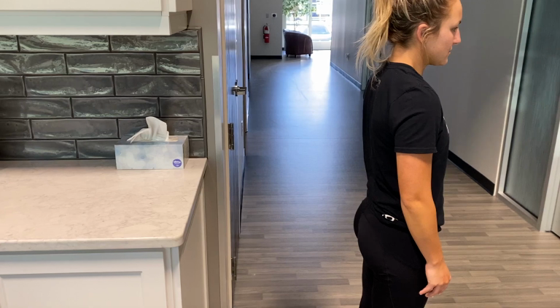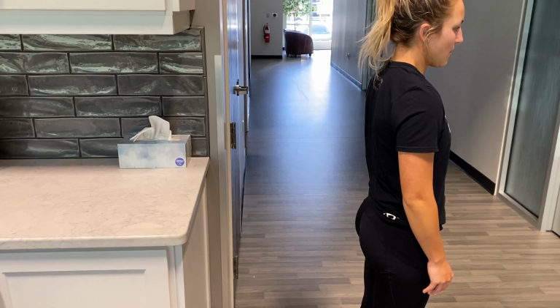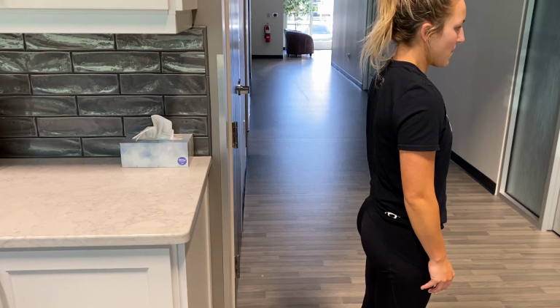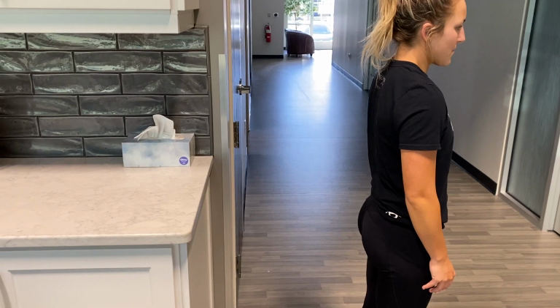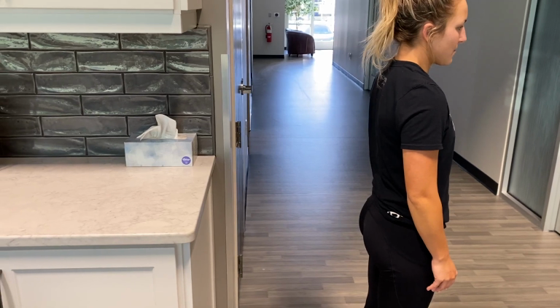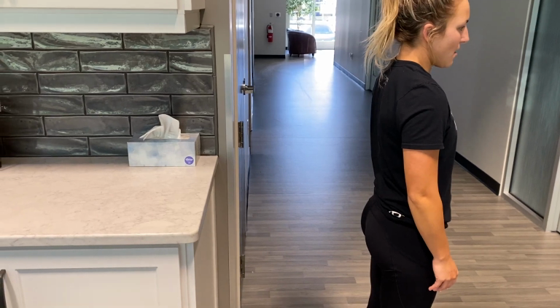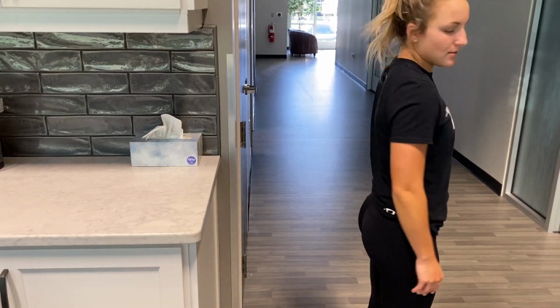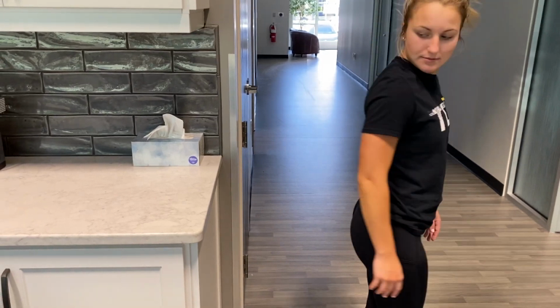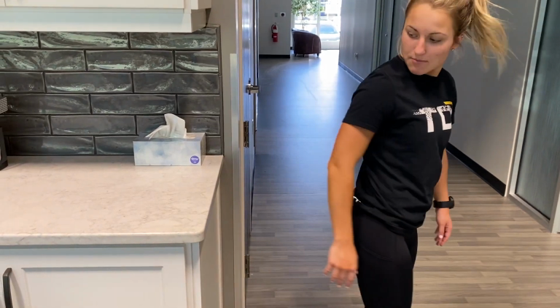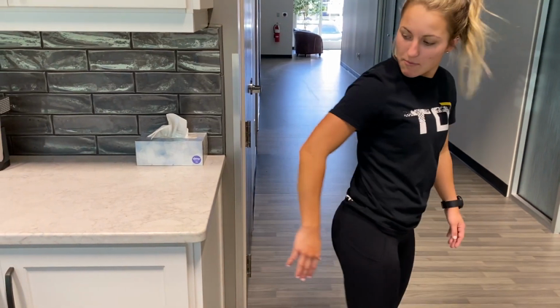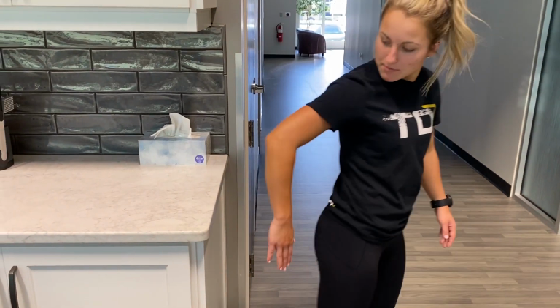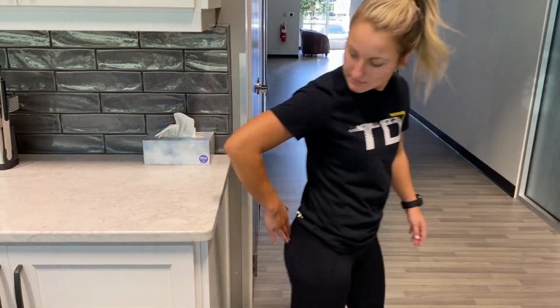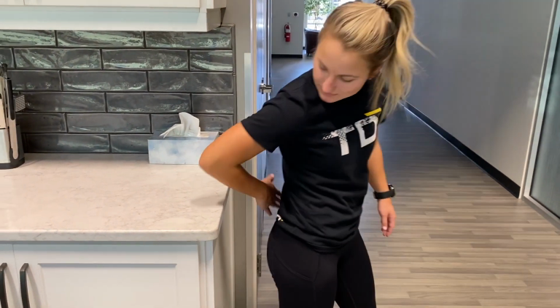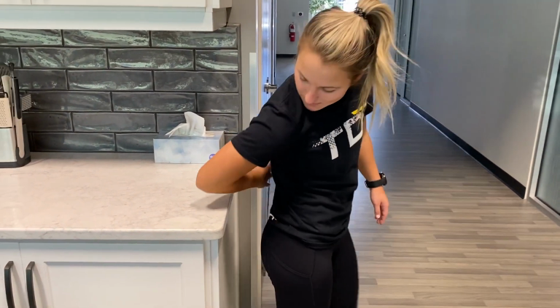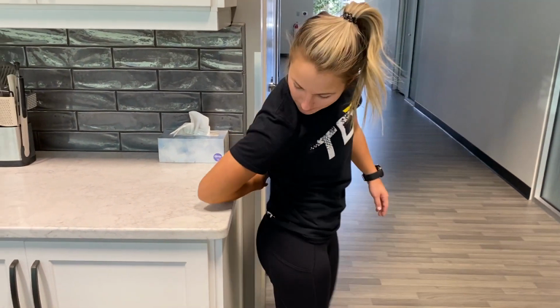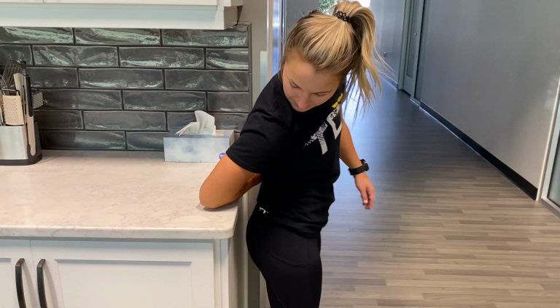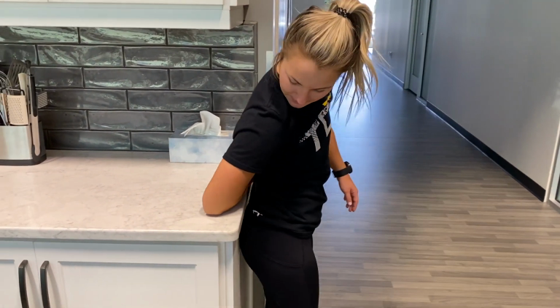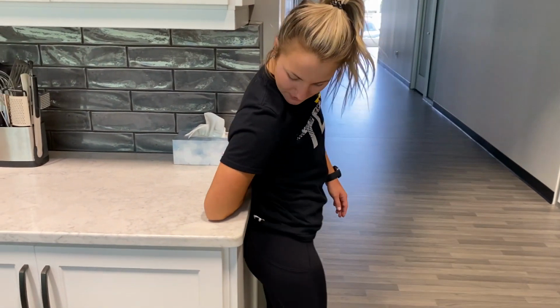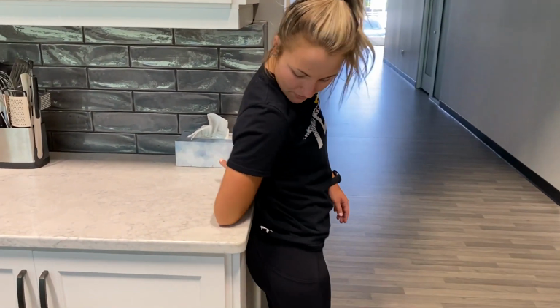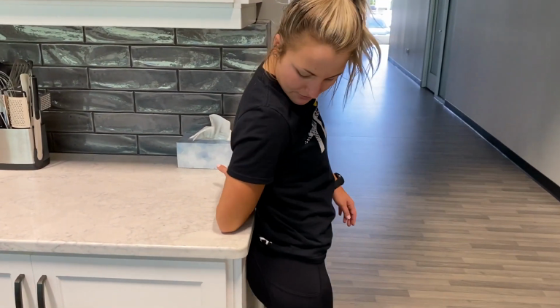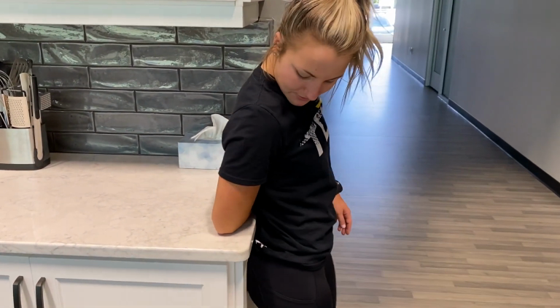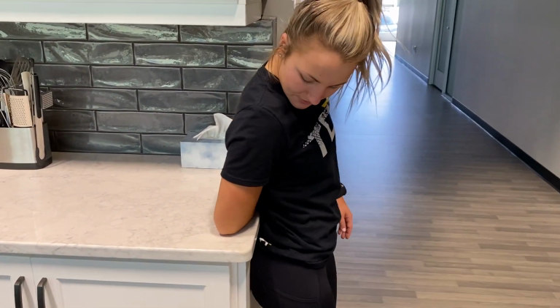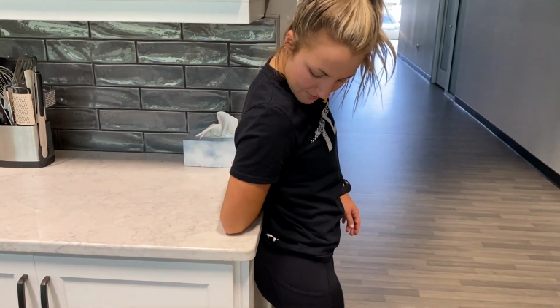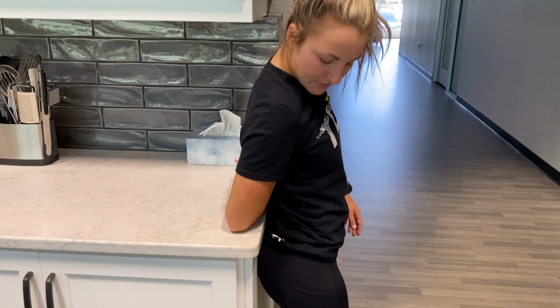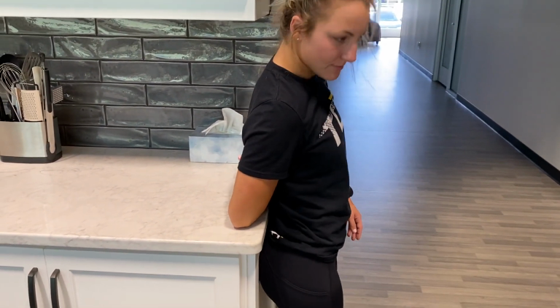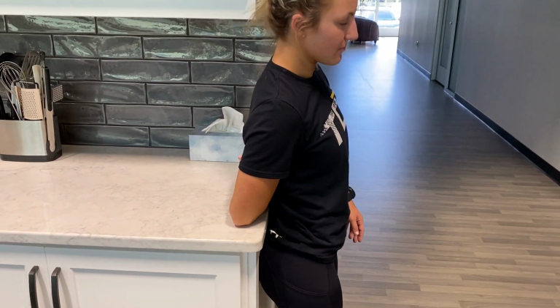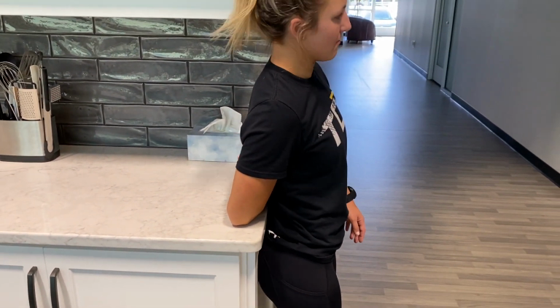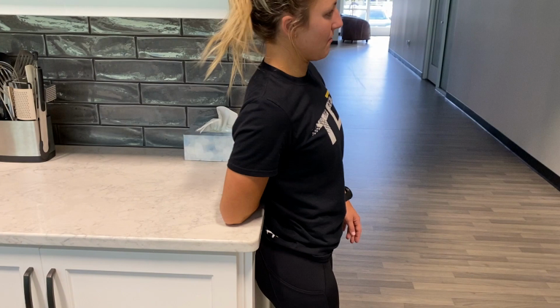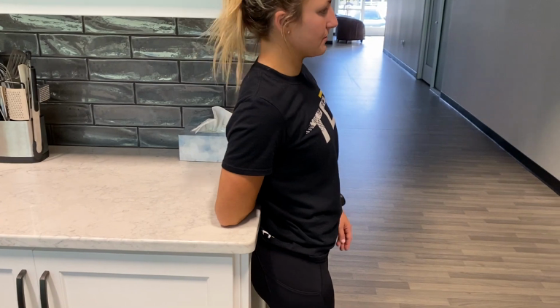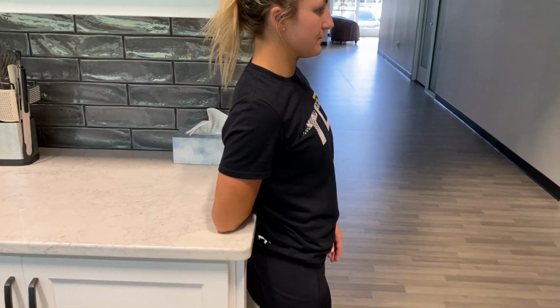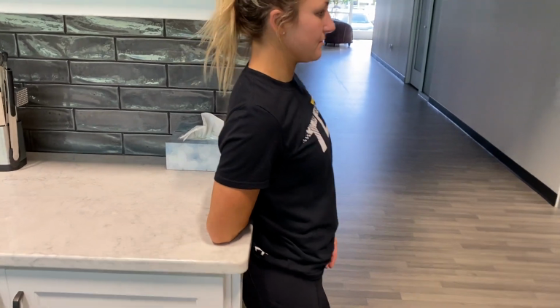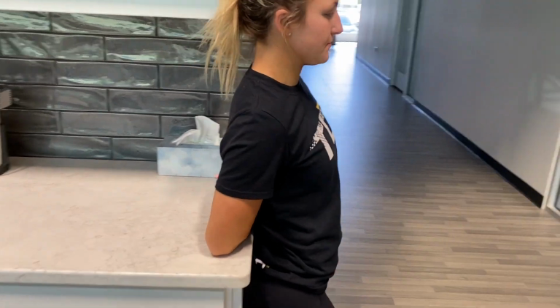Find a countertop that's a good height. So for Holly, this one is. Just going to kind of use the countertop to lean.